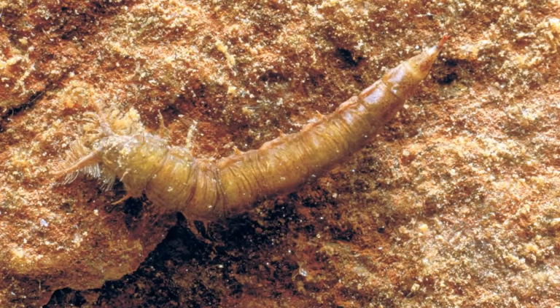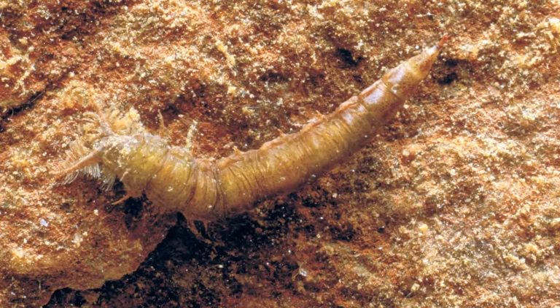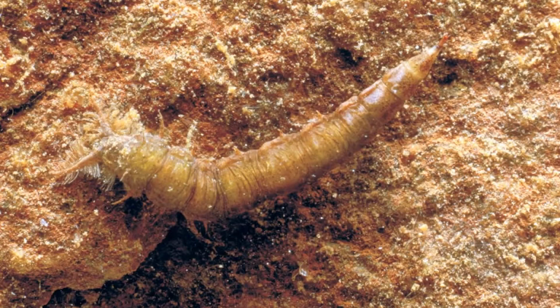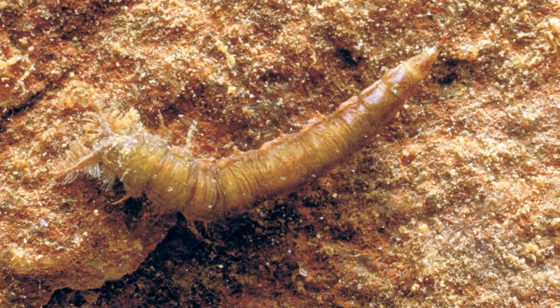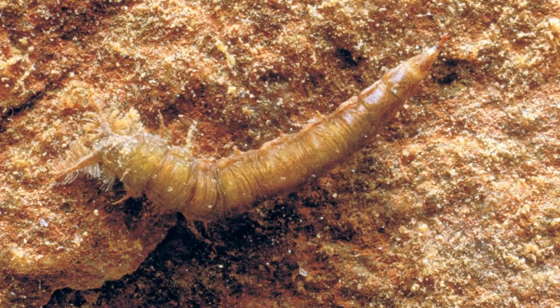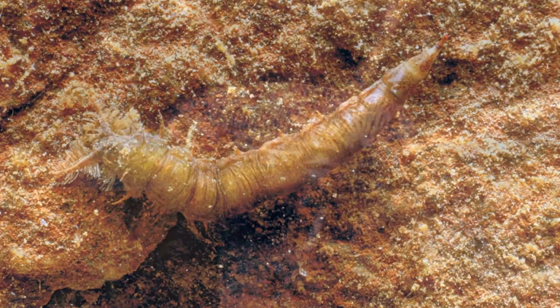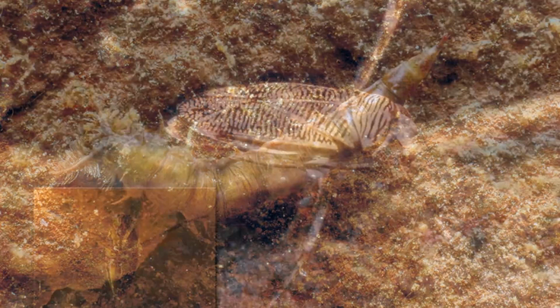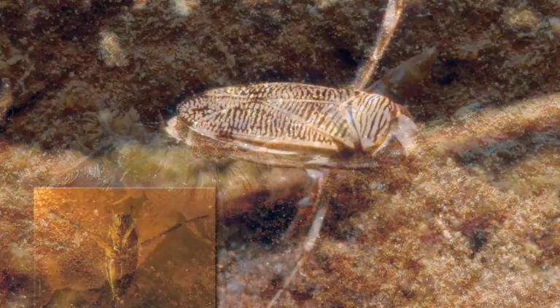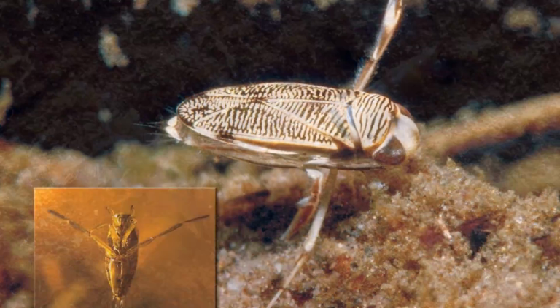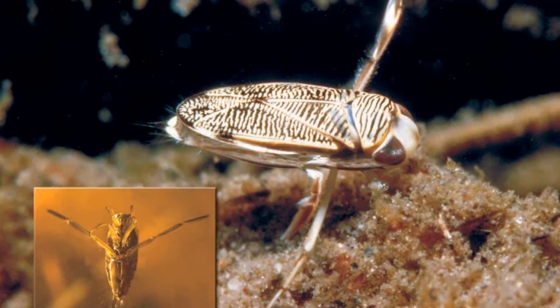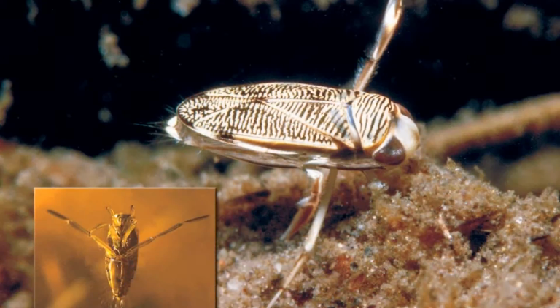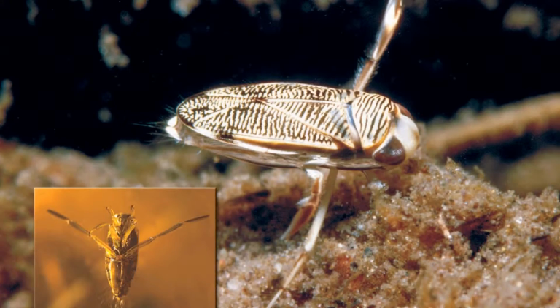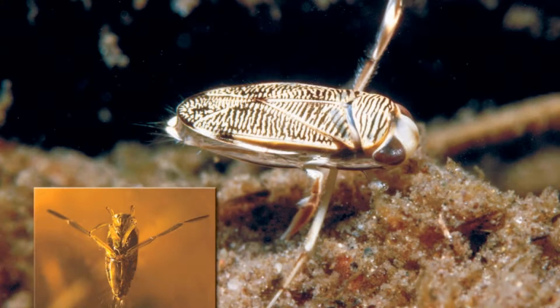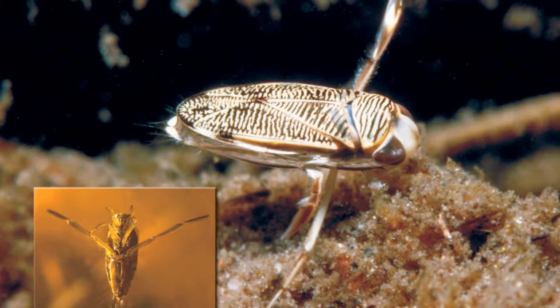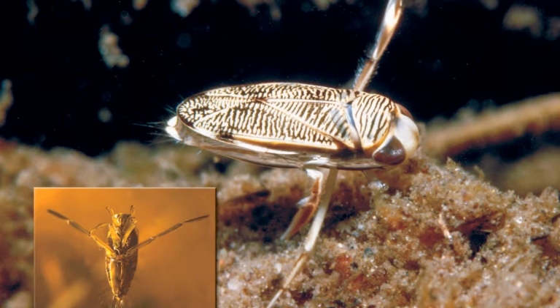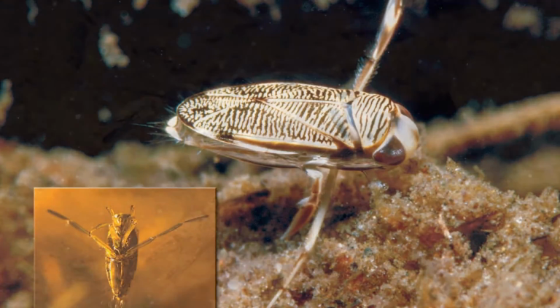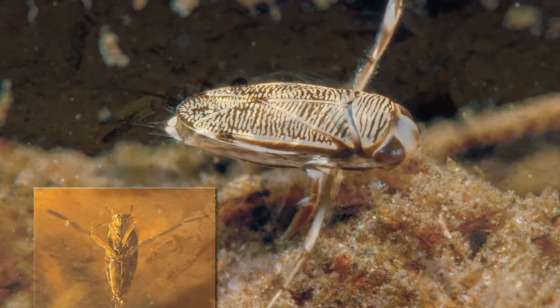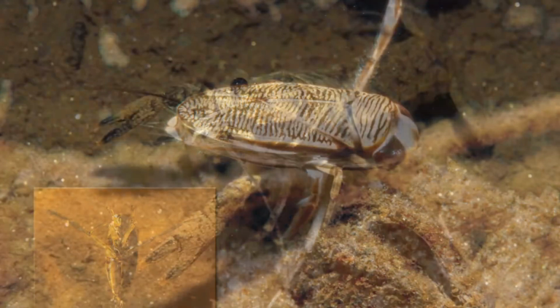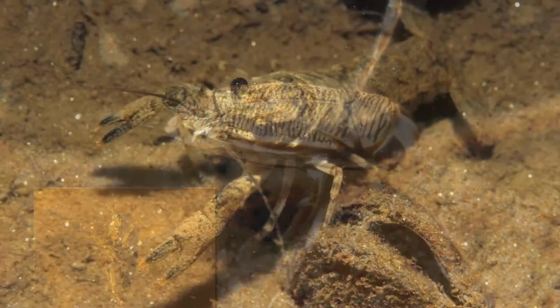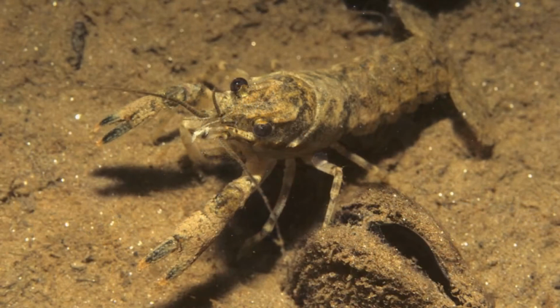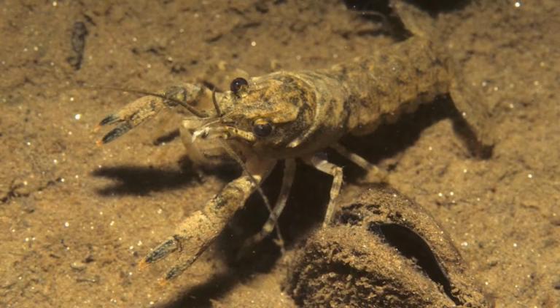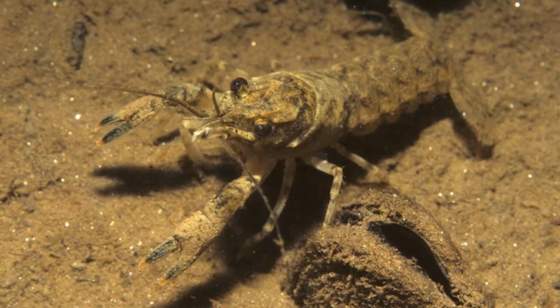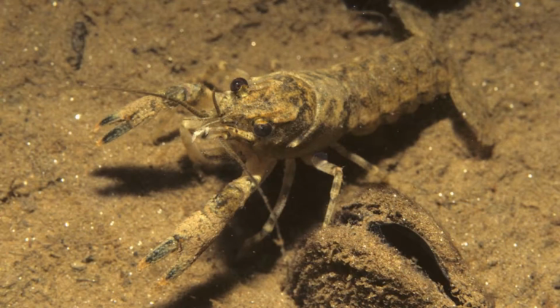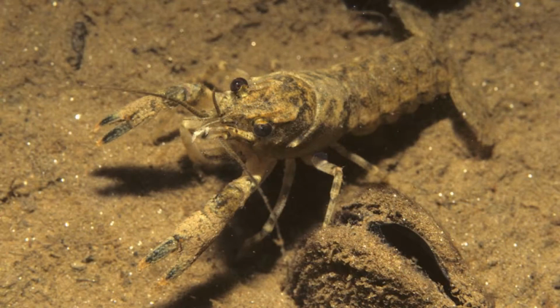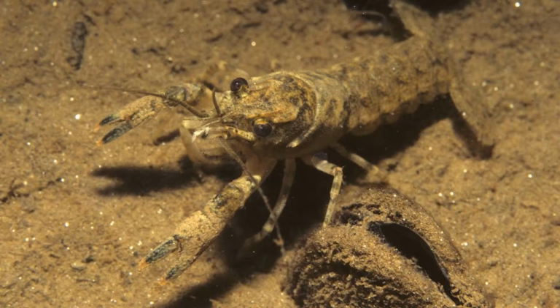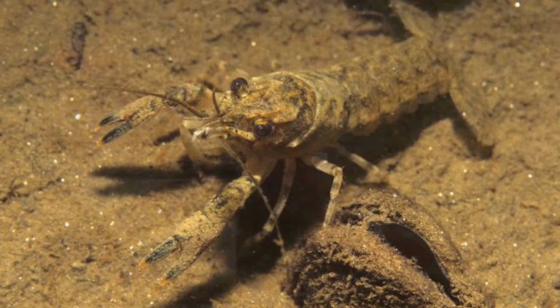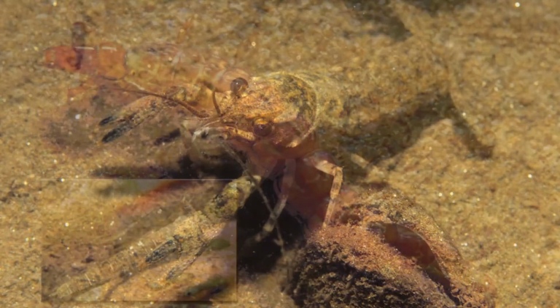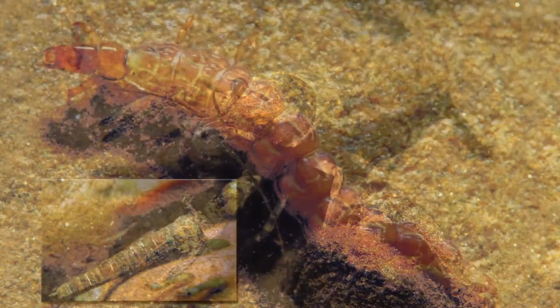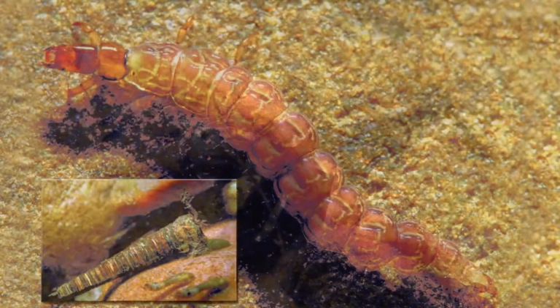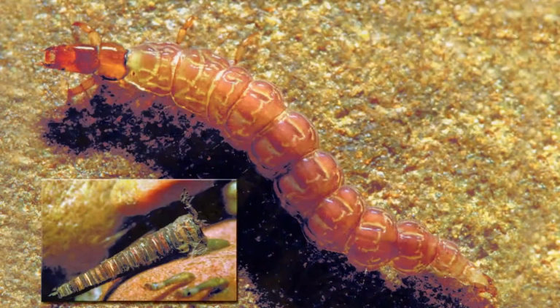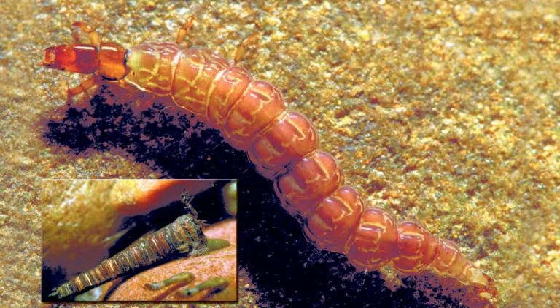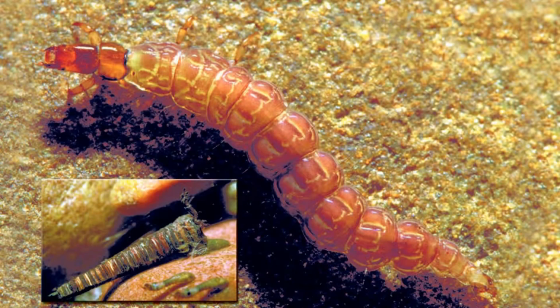The front of each waterproof card features a full-color photograph of the macroinvertebrate in its natural environment.